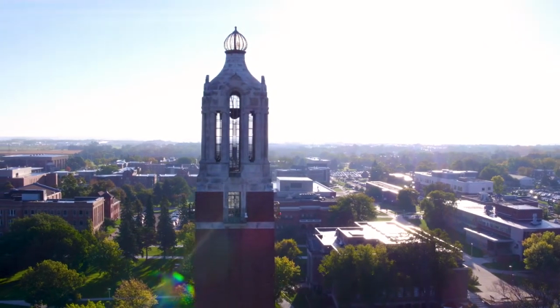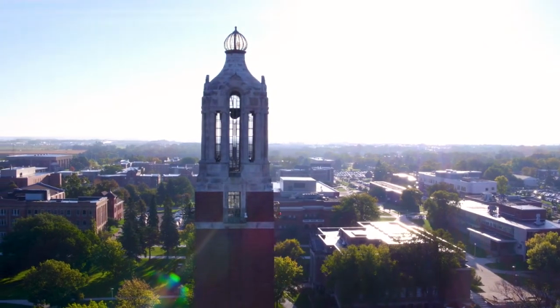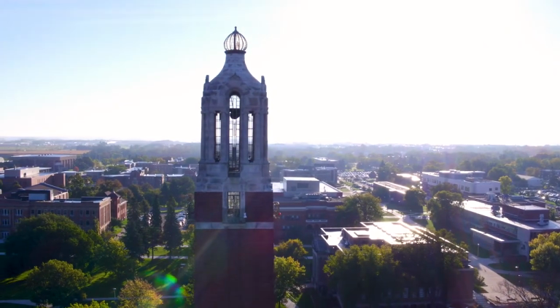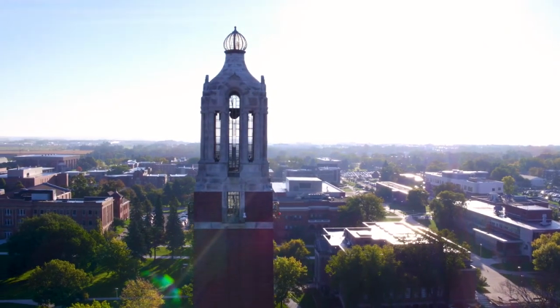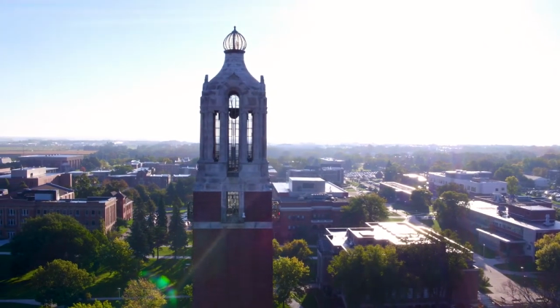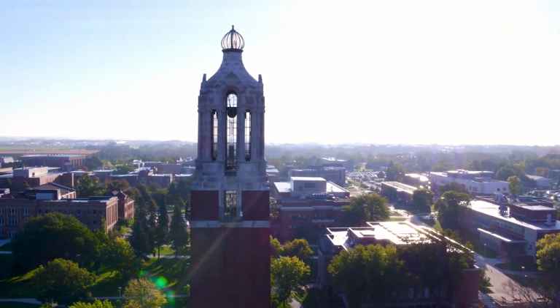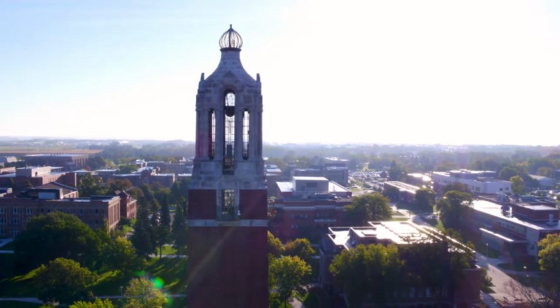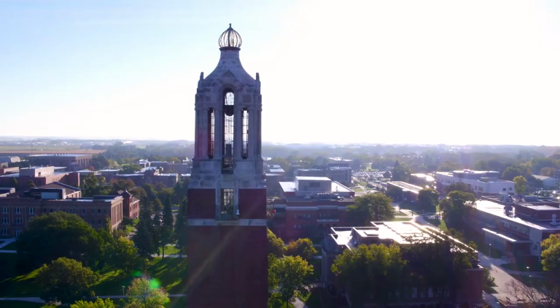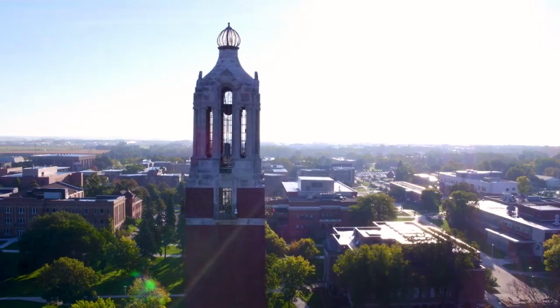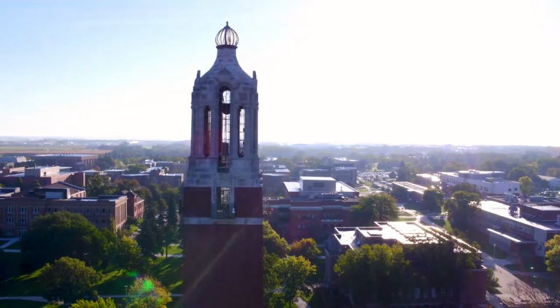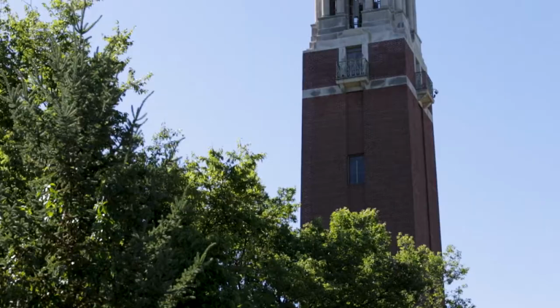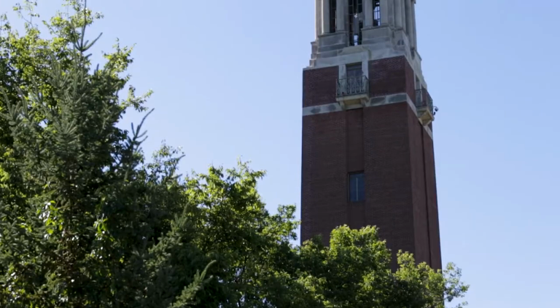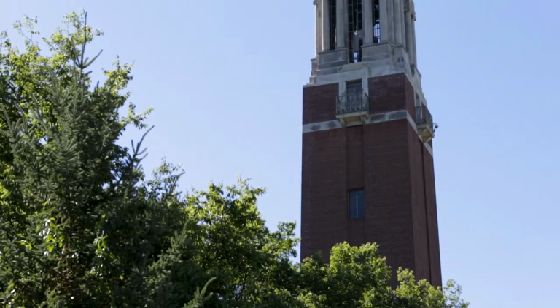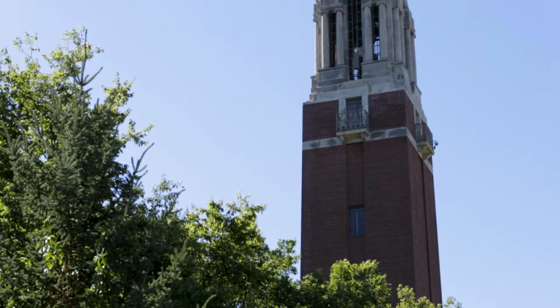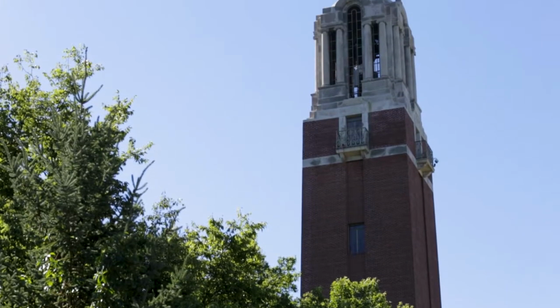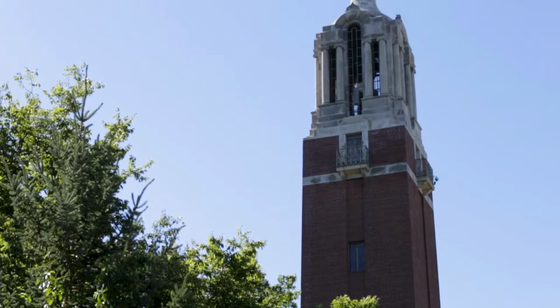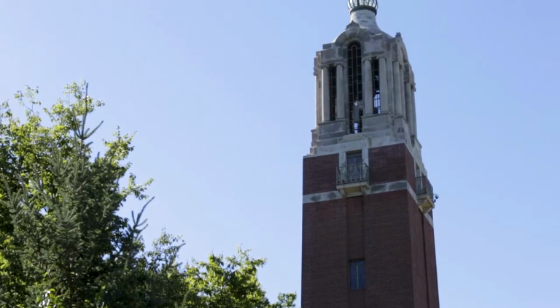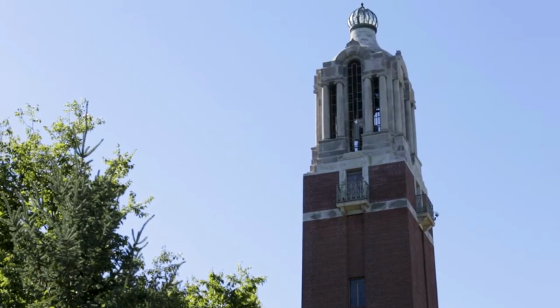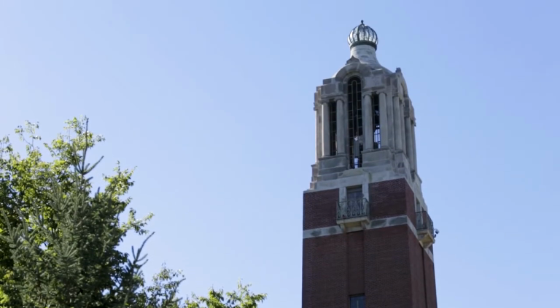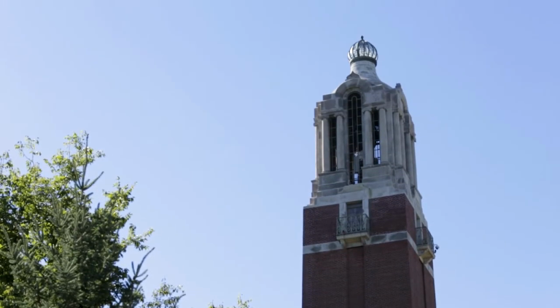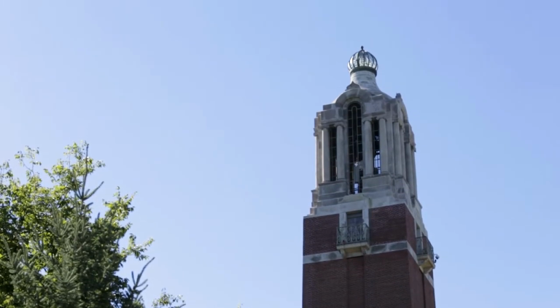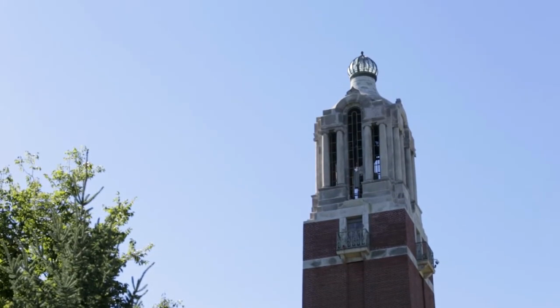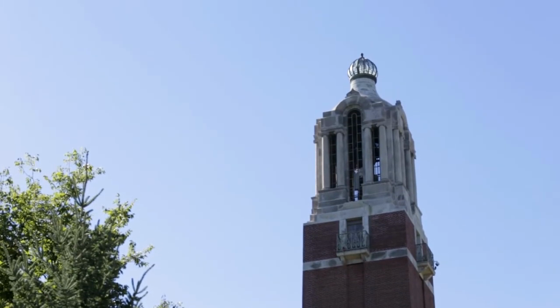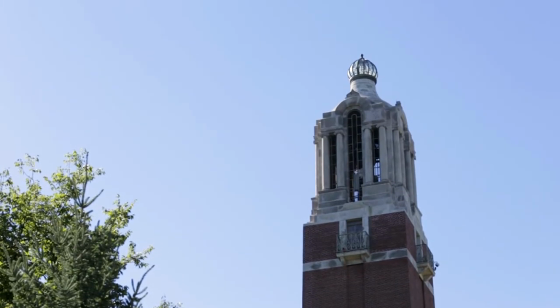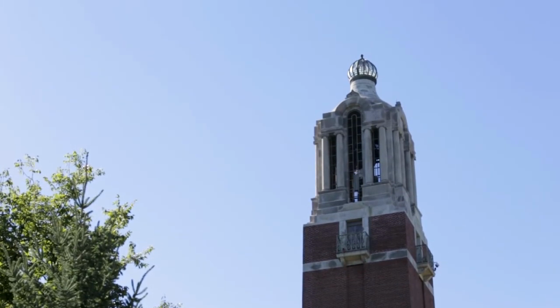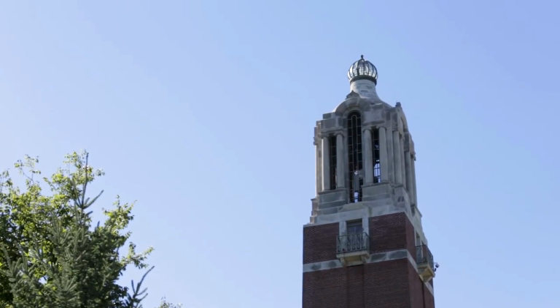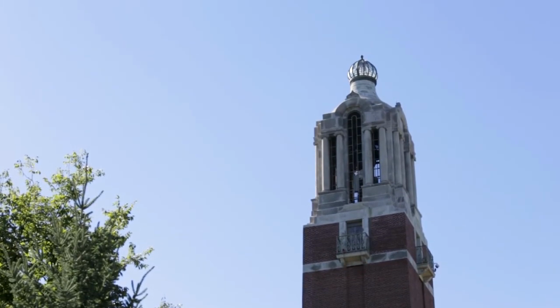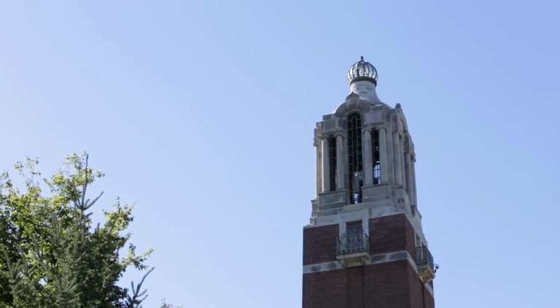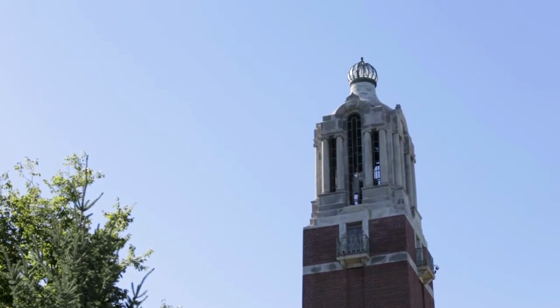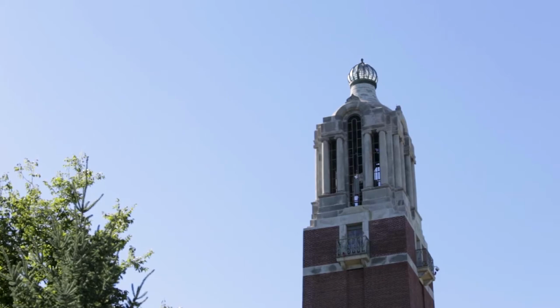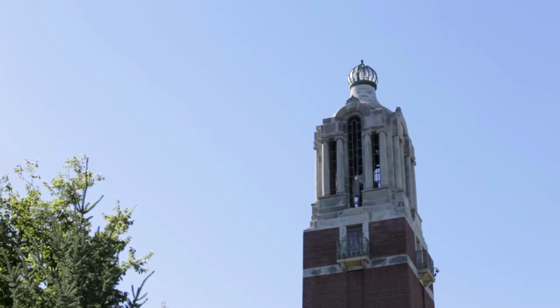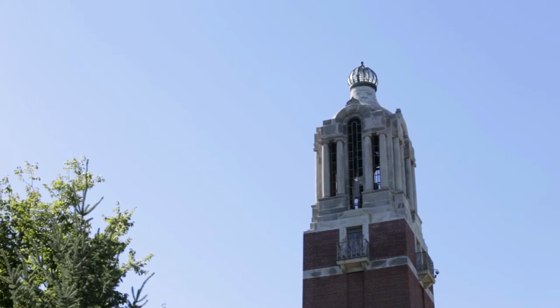The Campanile rings out the time on the hour and plays music during the 10-minute period in between classes as students are walking on campus.